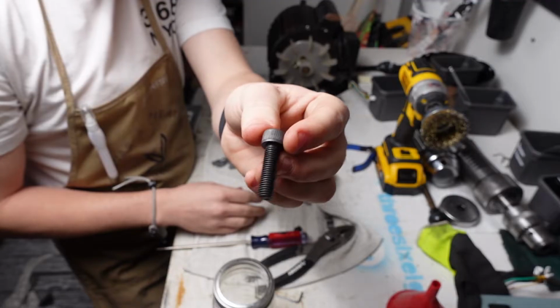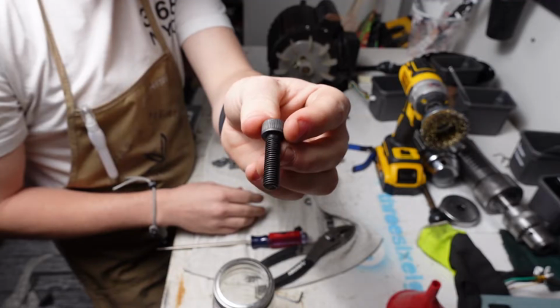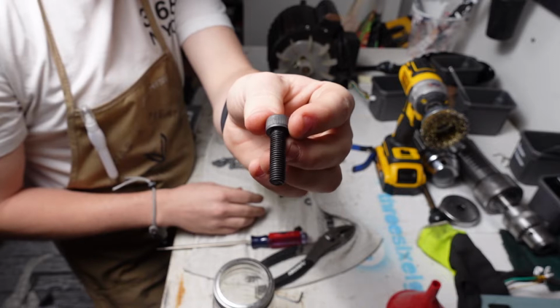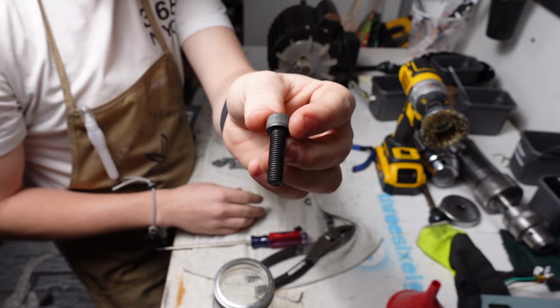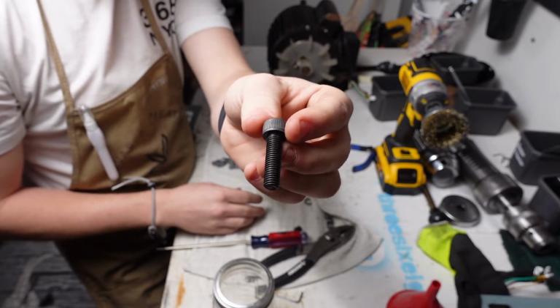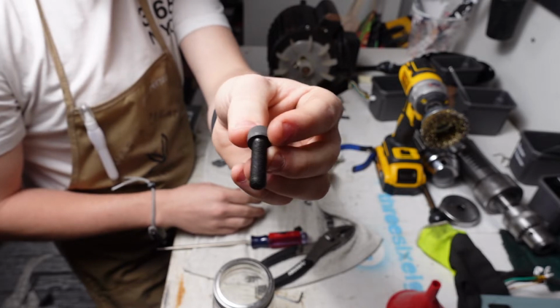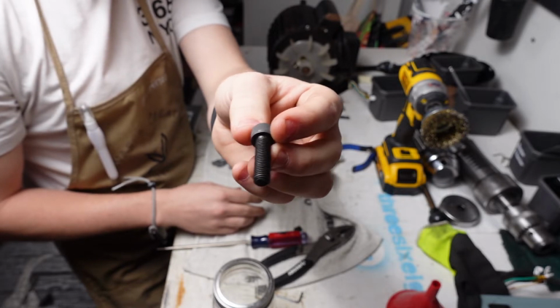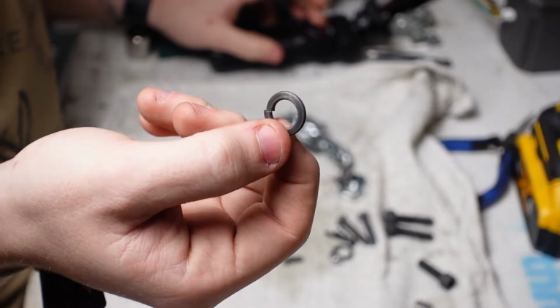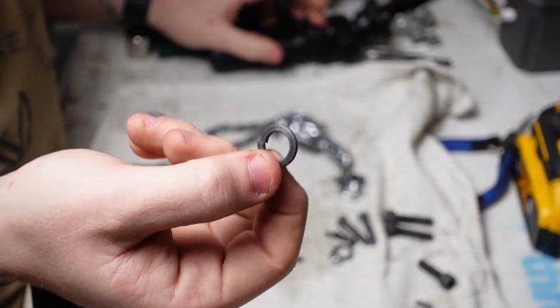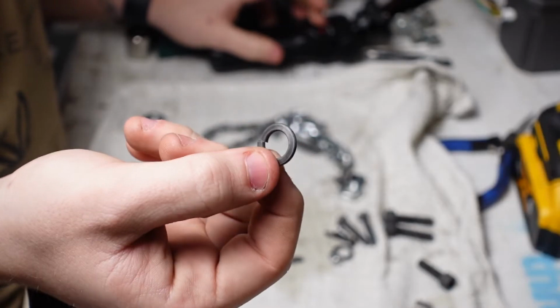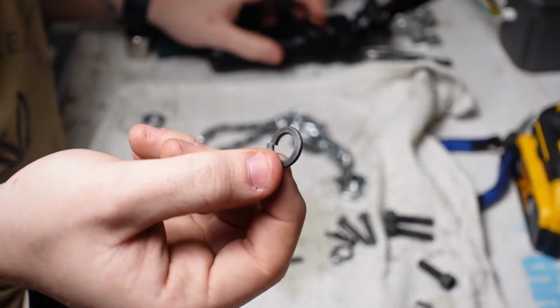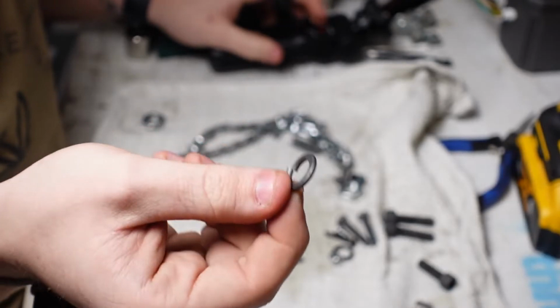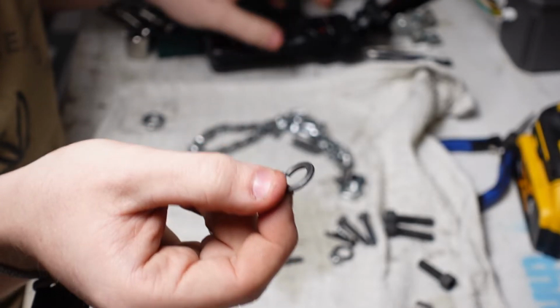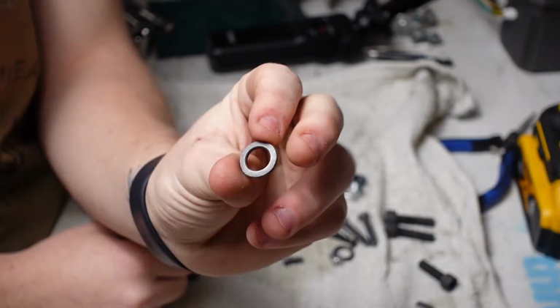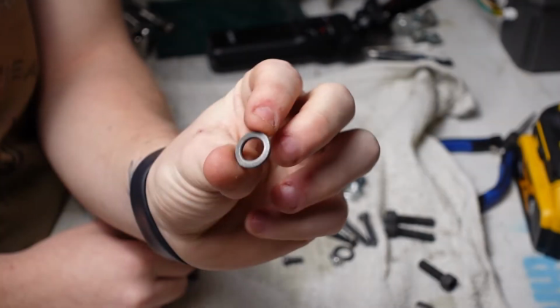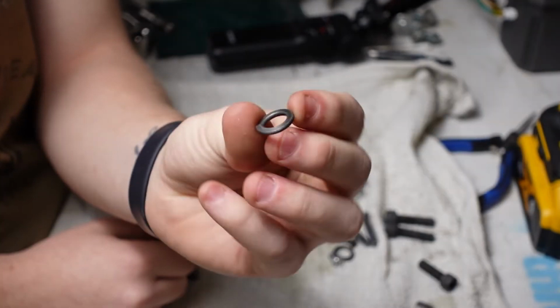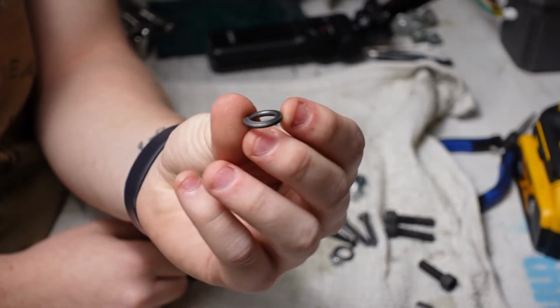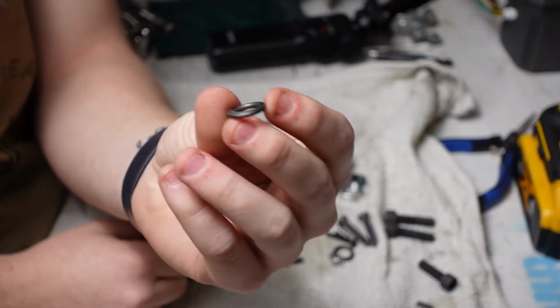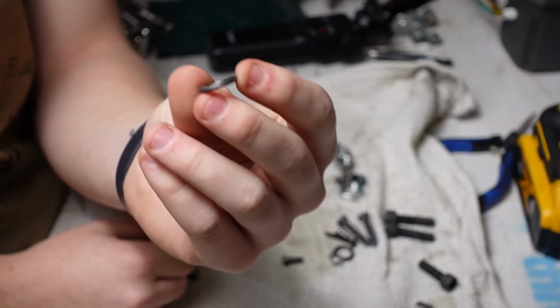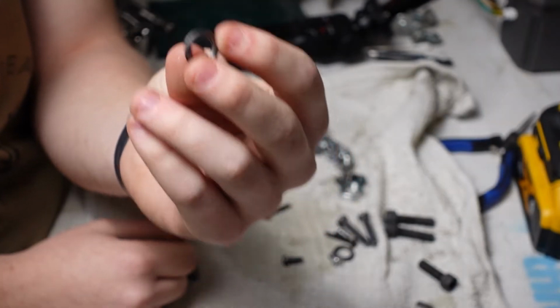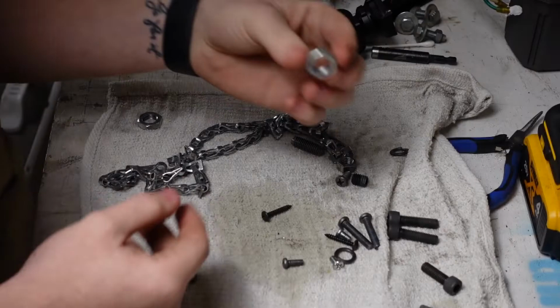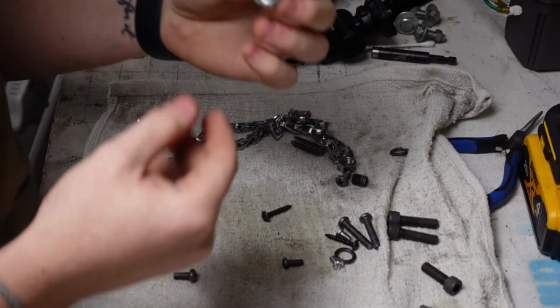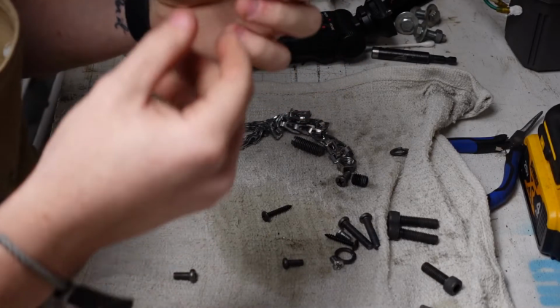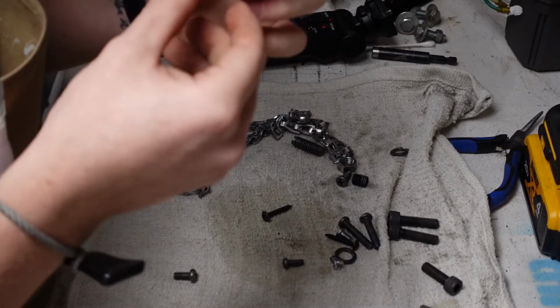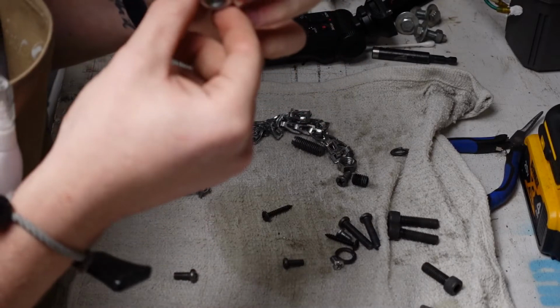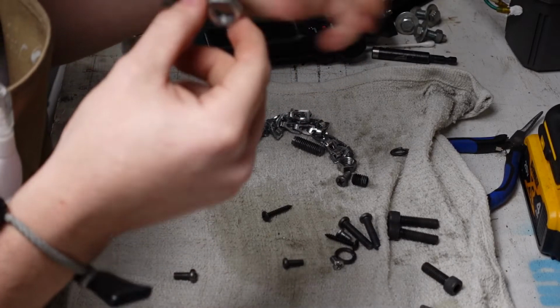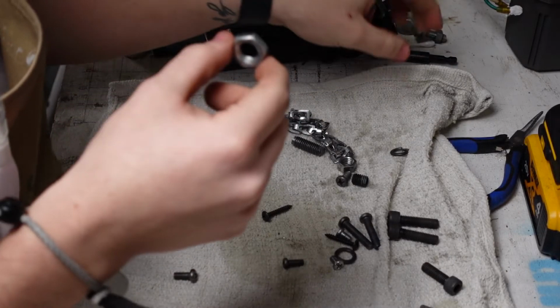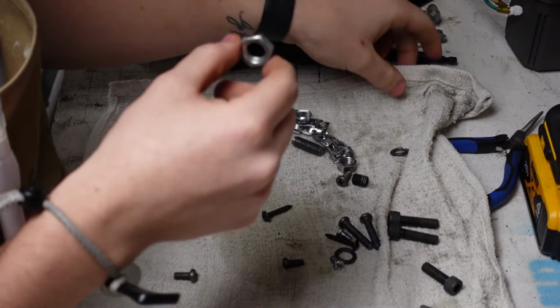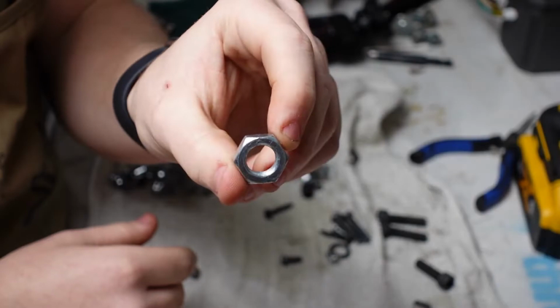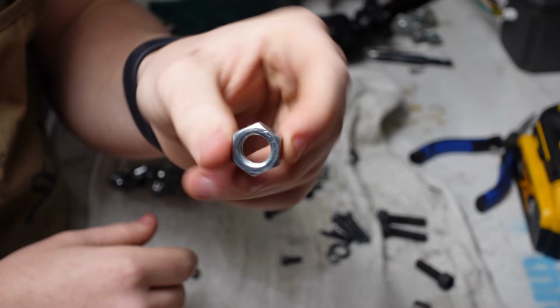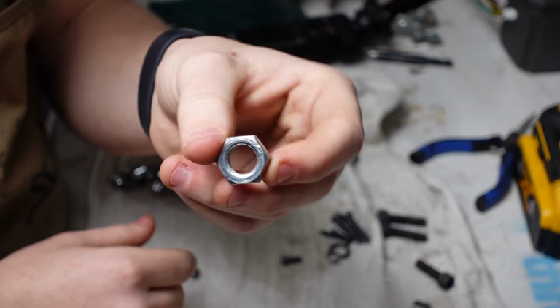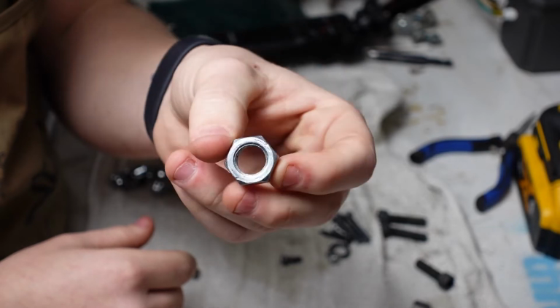These are the front screws. Look at a washer — look at that guy all sparkling. Look at this nut. Oh my God.